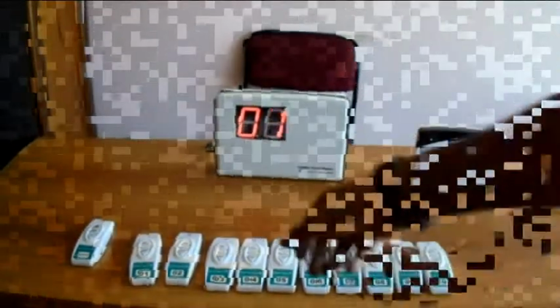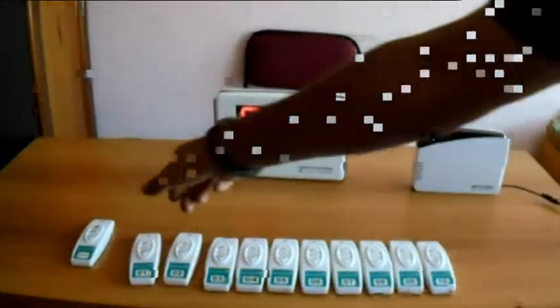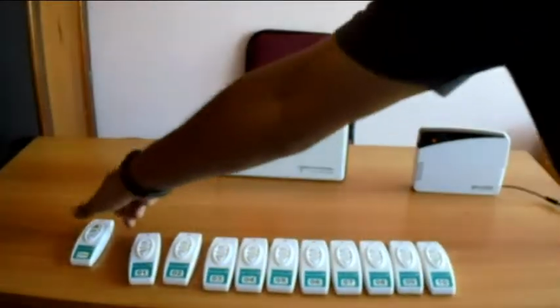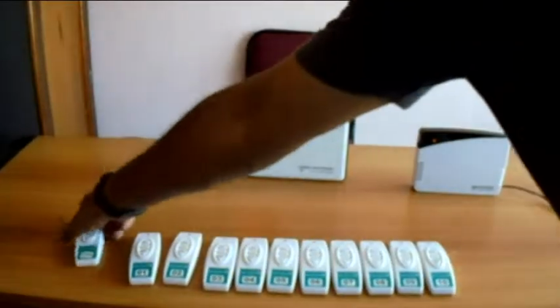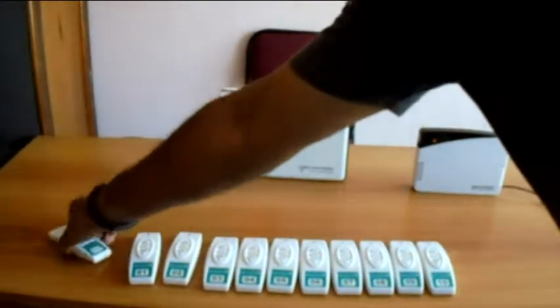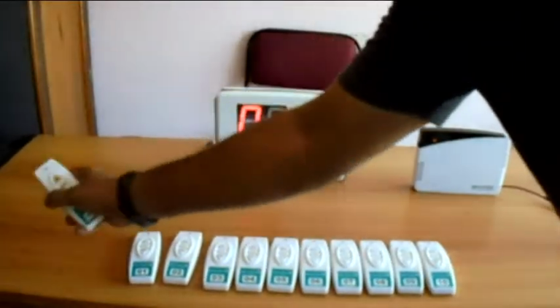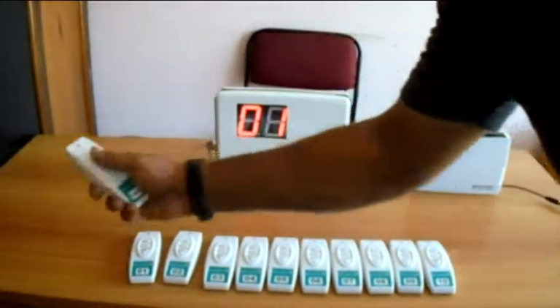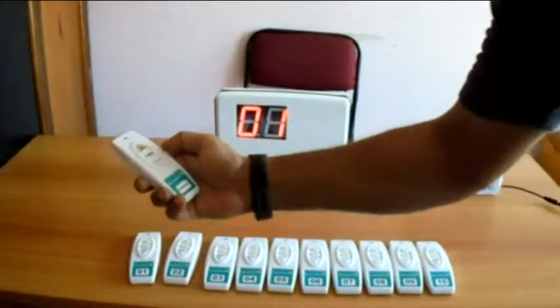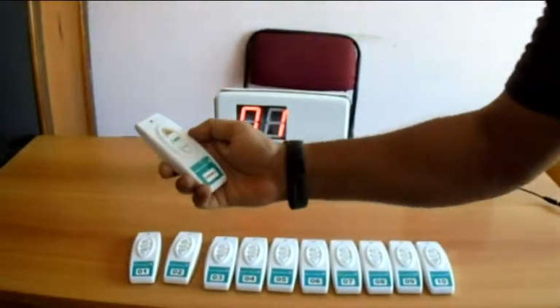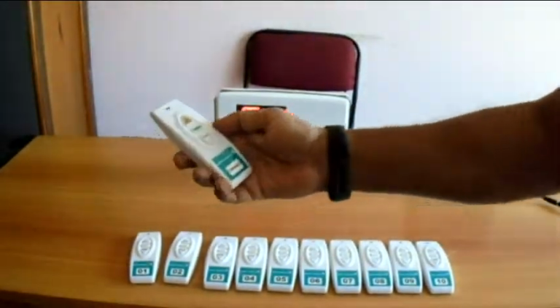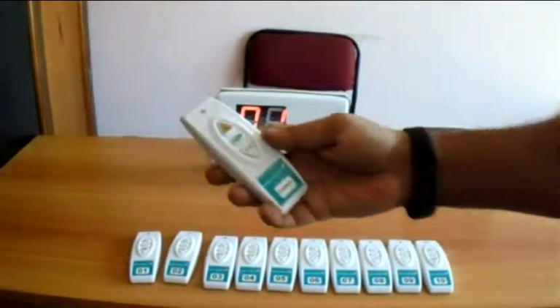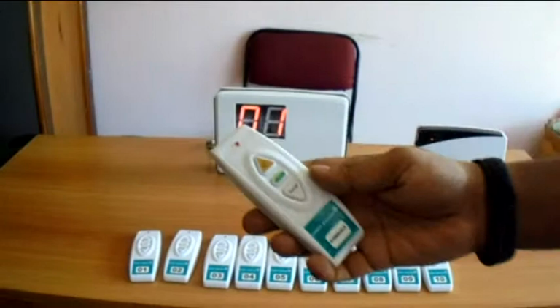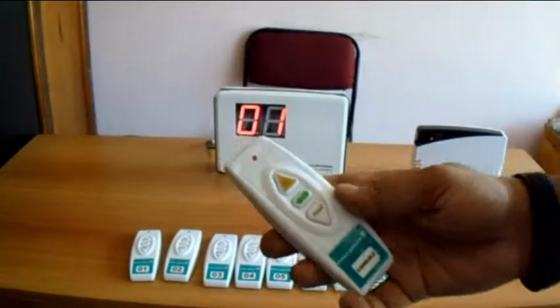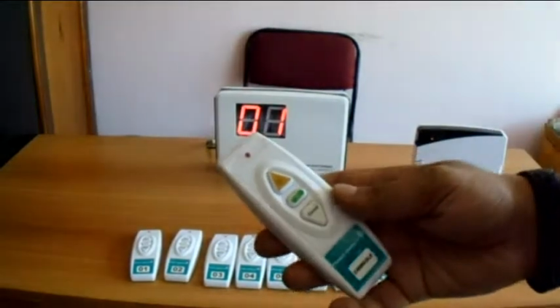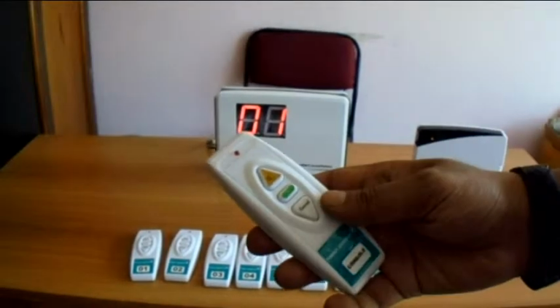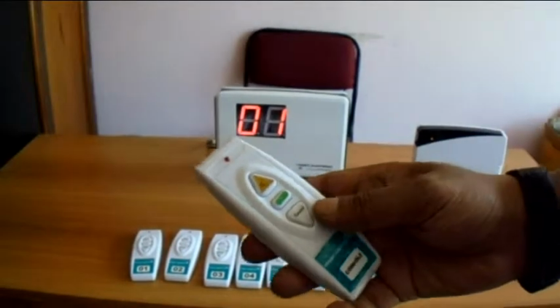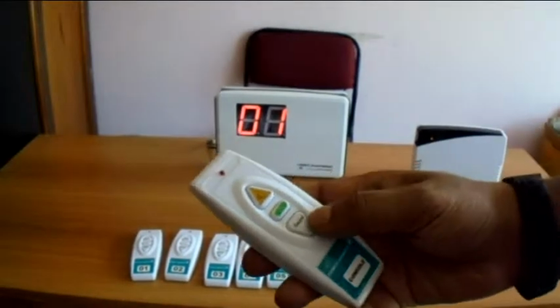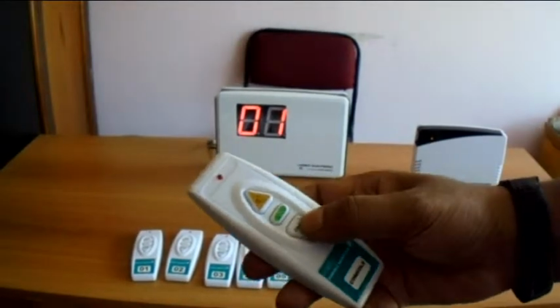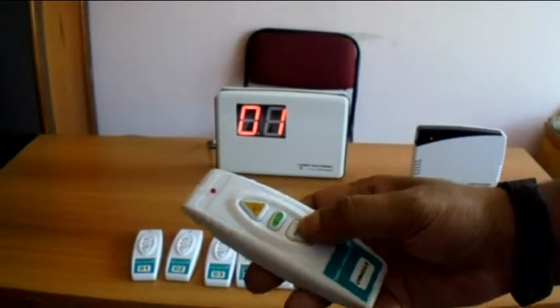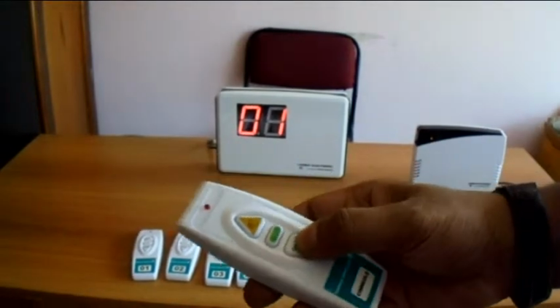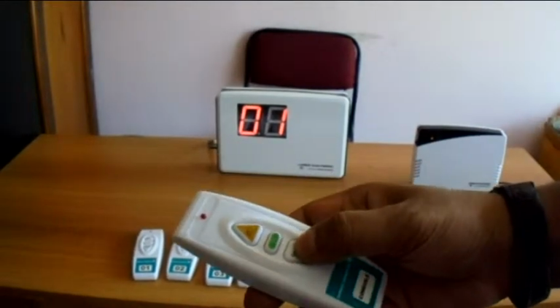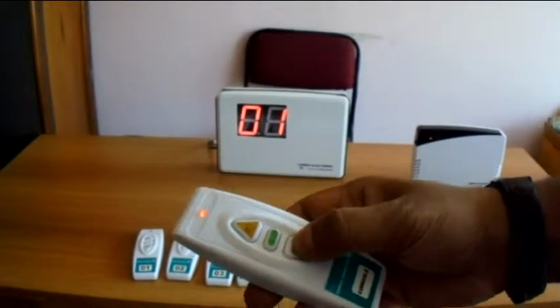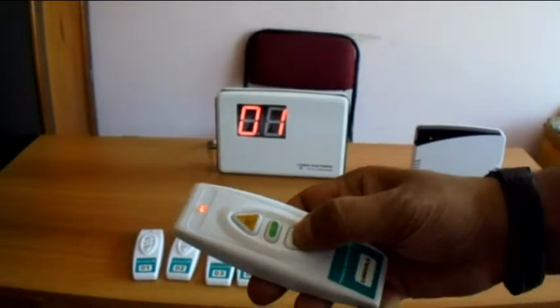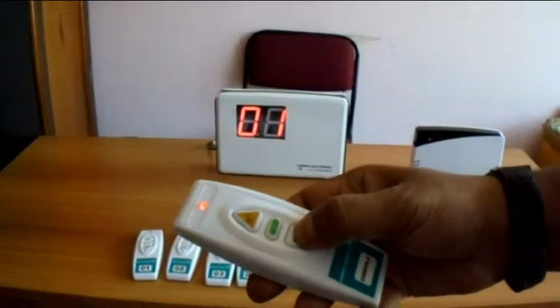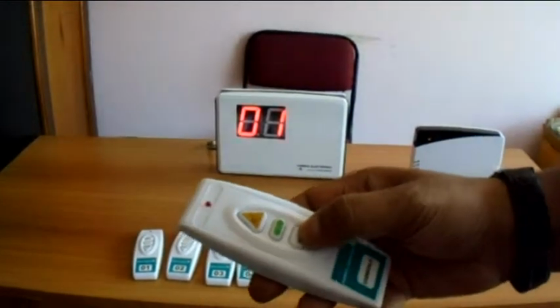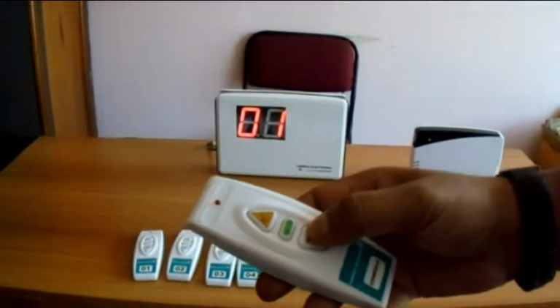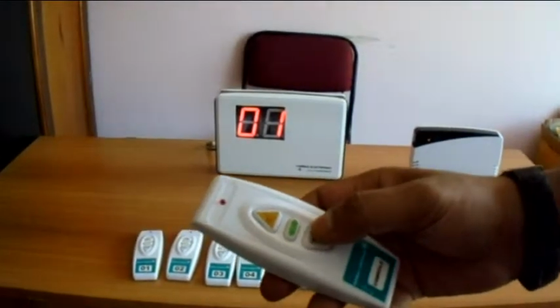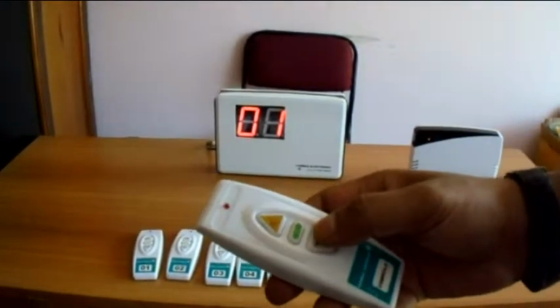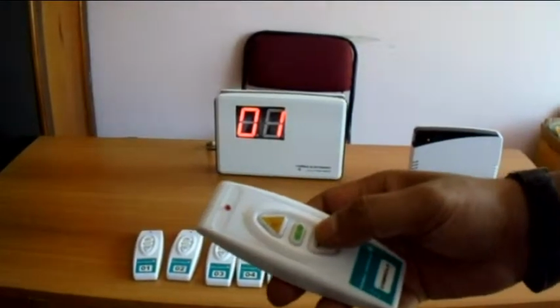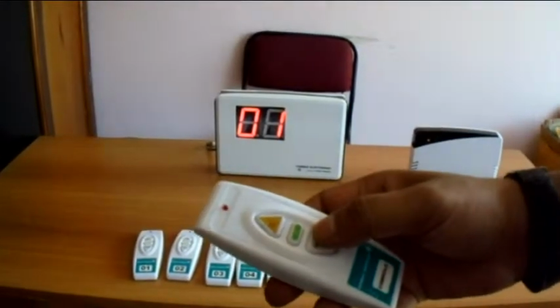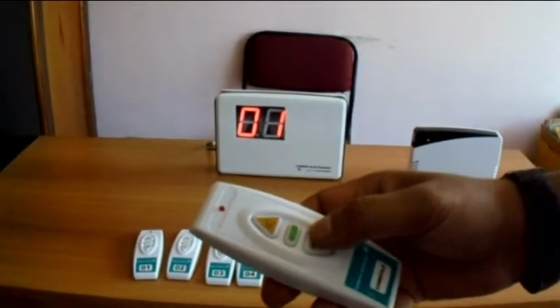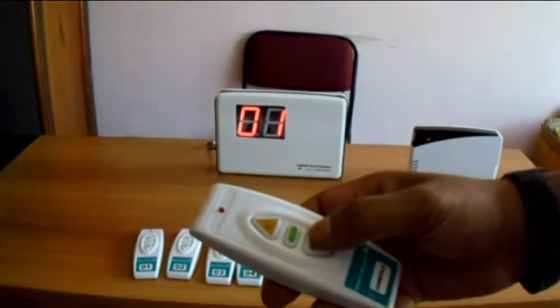Using the console remote controller, all the calls can be cancelled if needed.